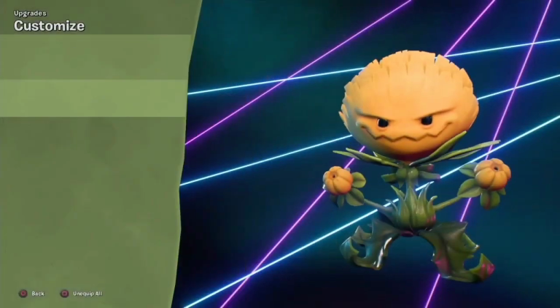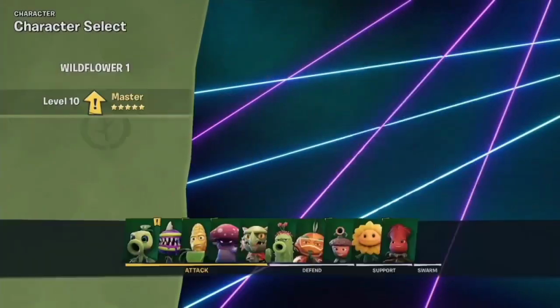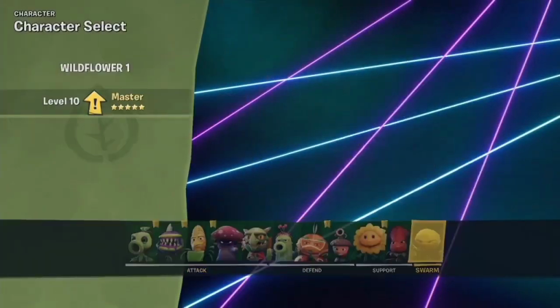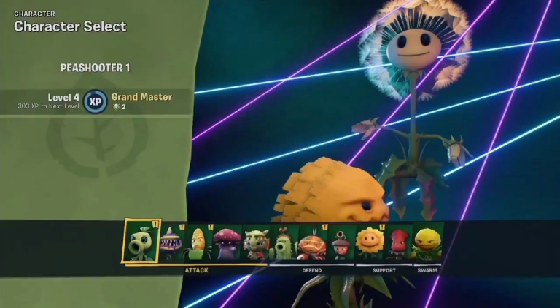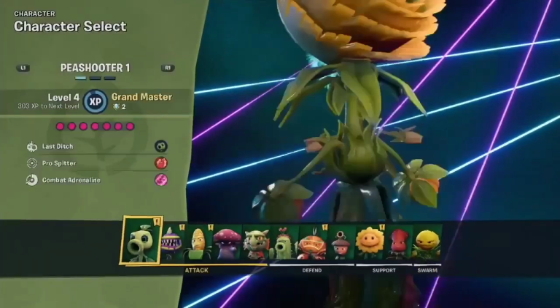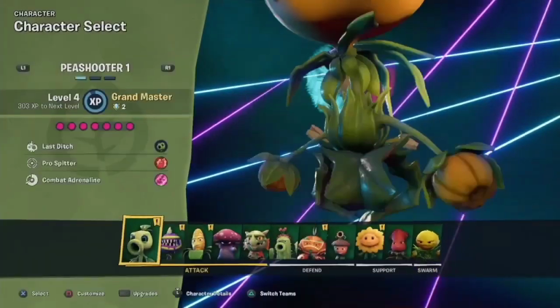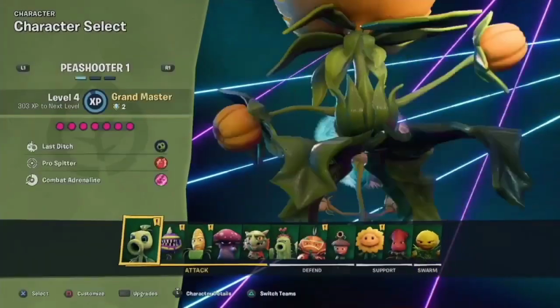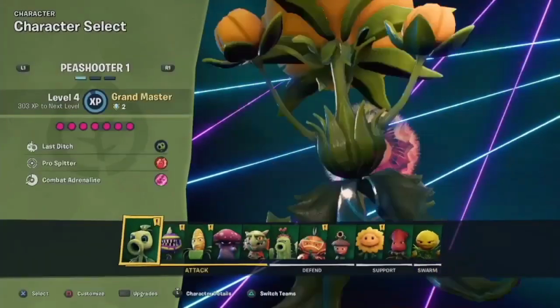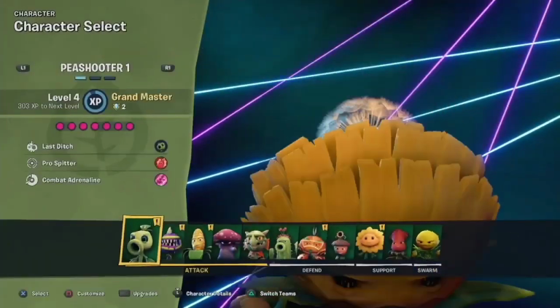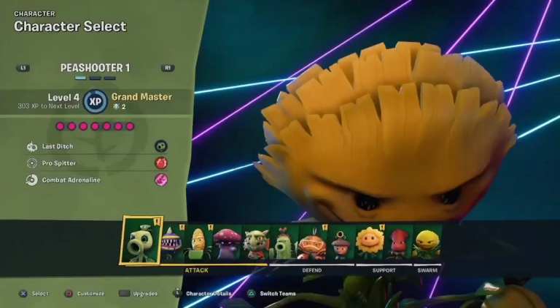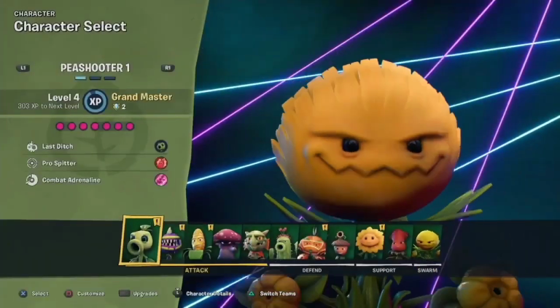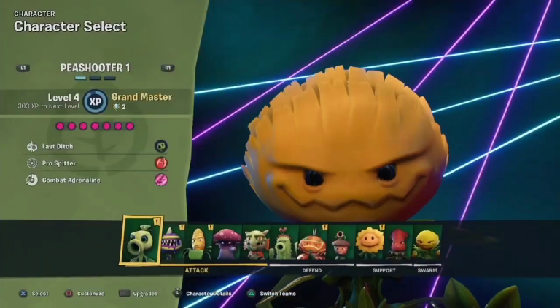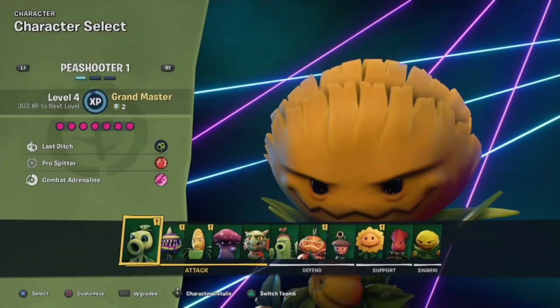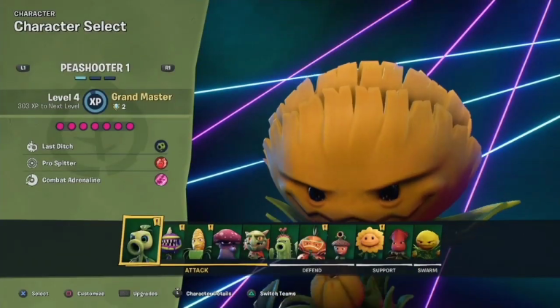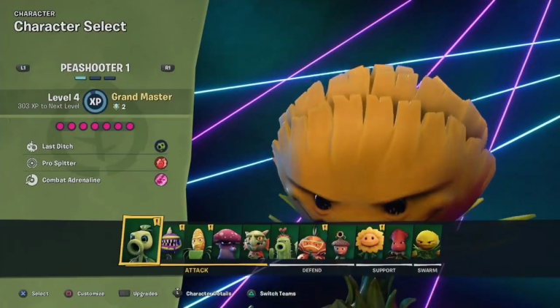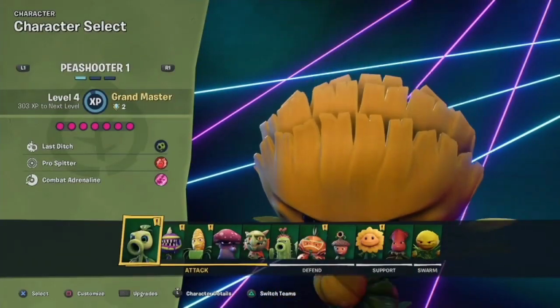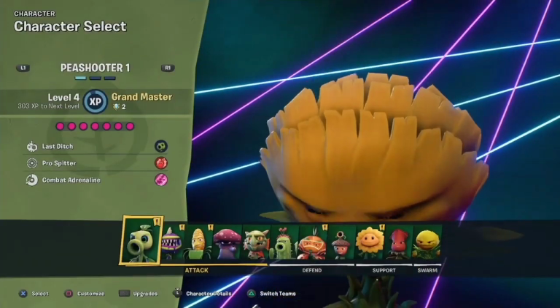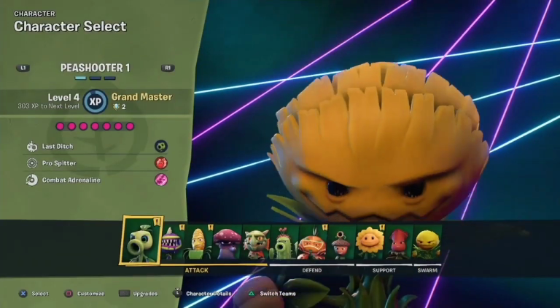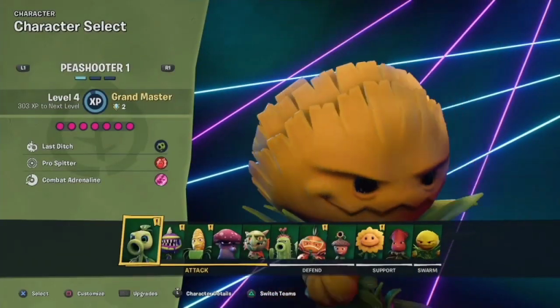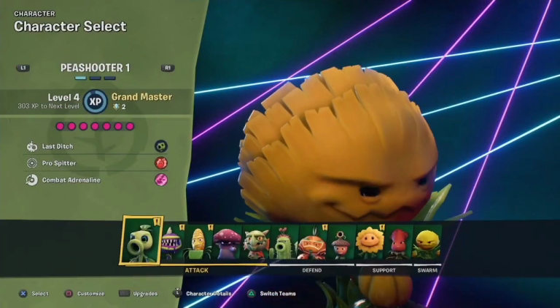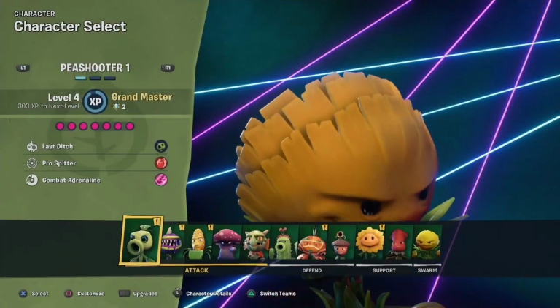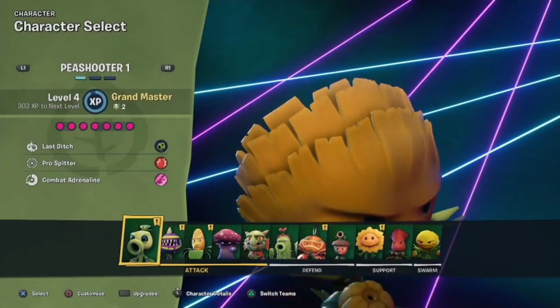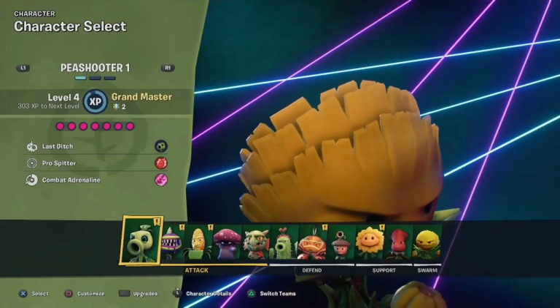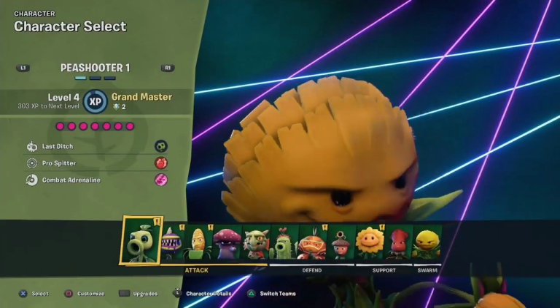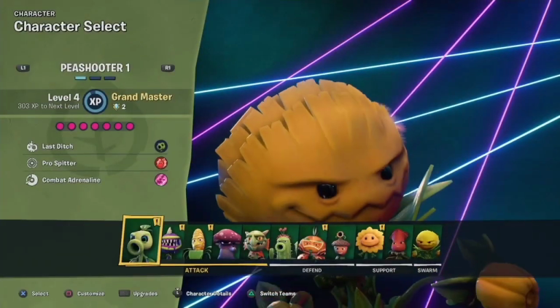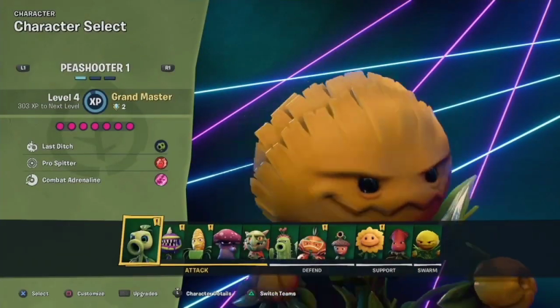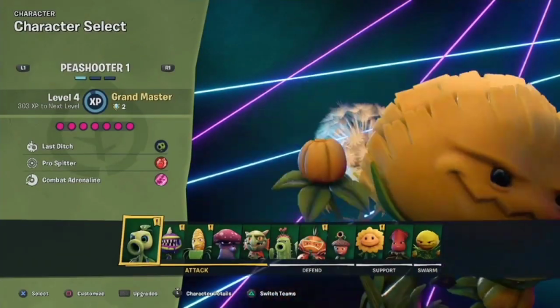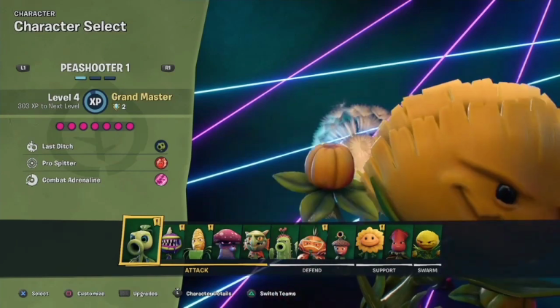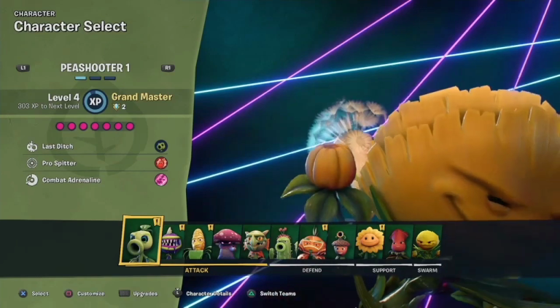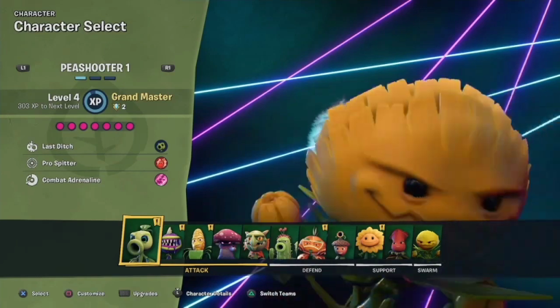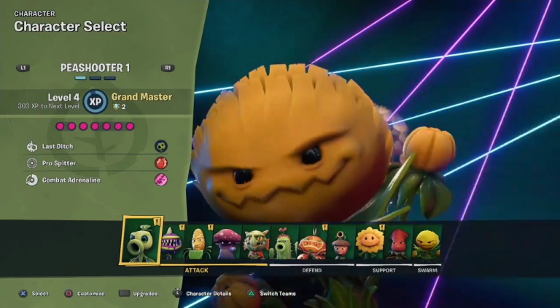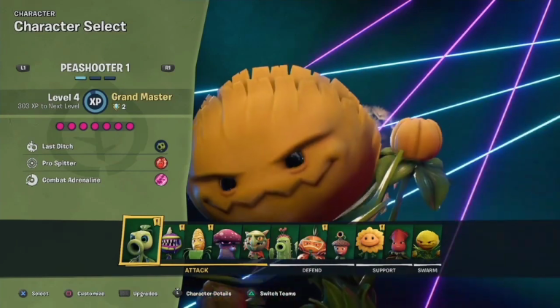And this is what it looks like on the plant side. It'll say P-Shooter and have a picture of Wildflower.